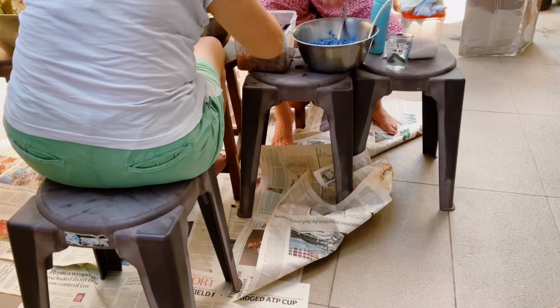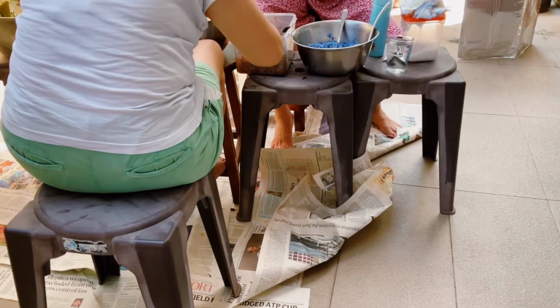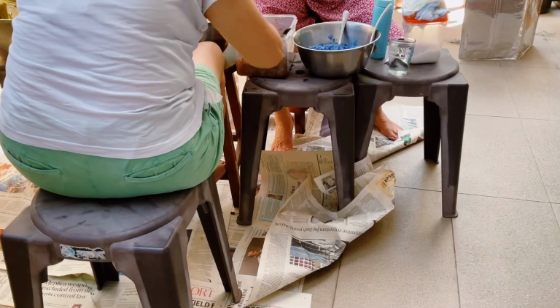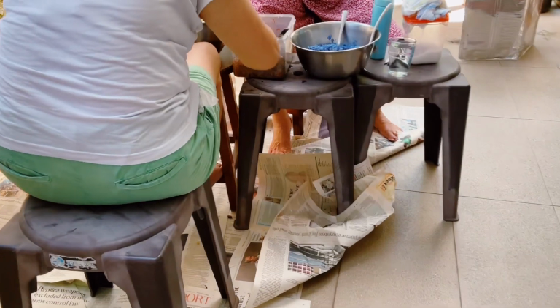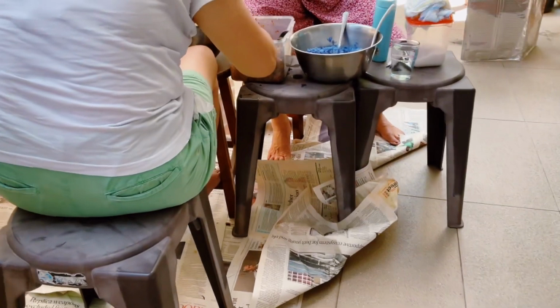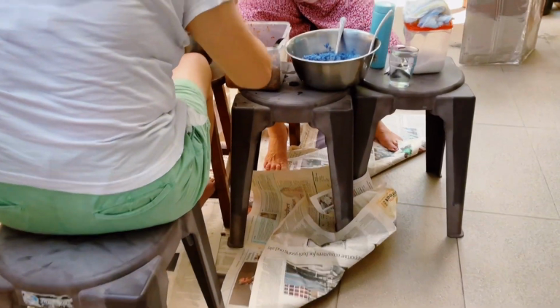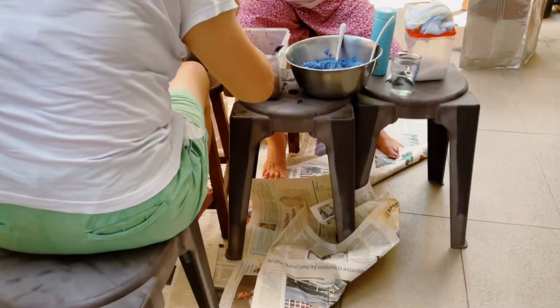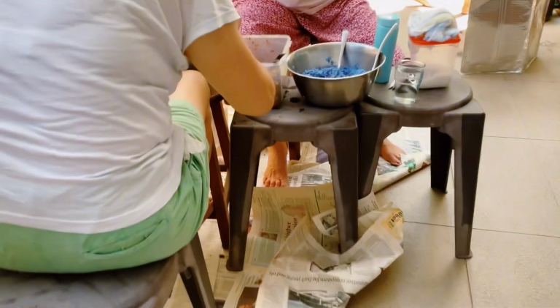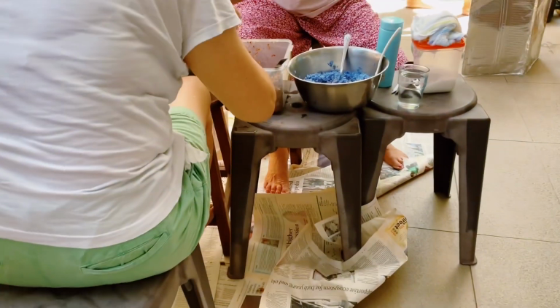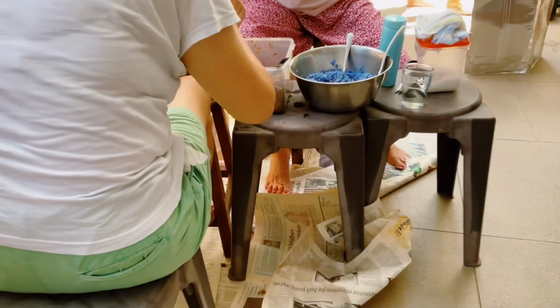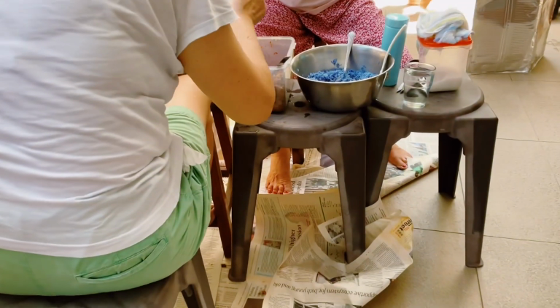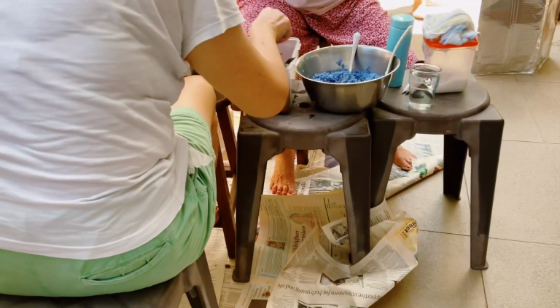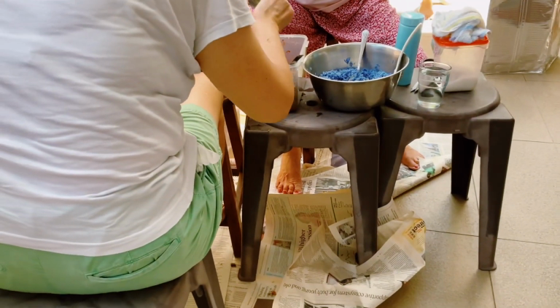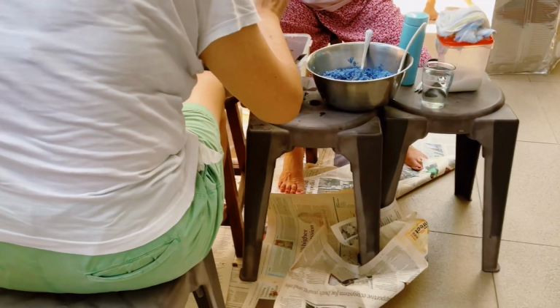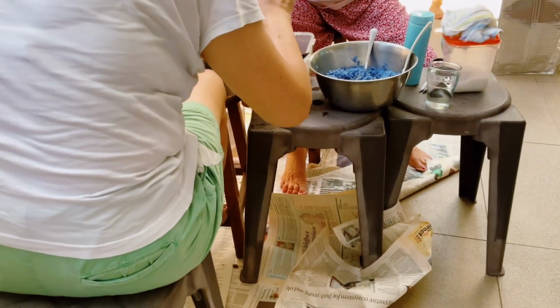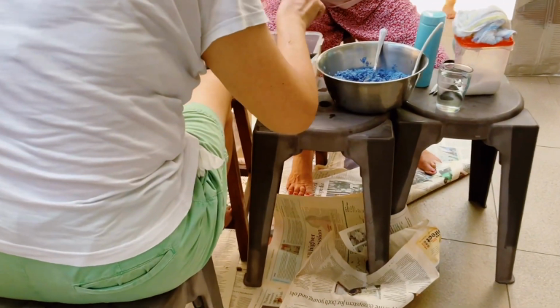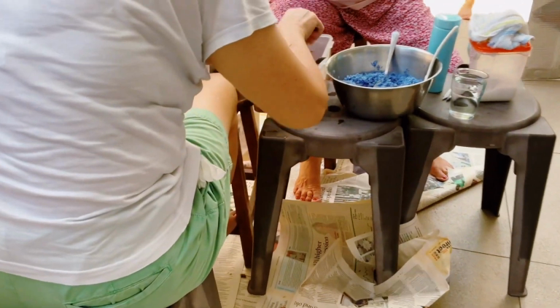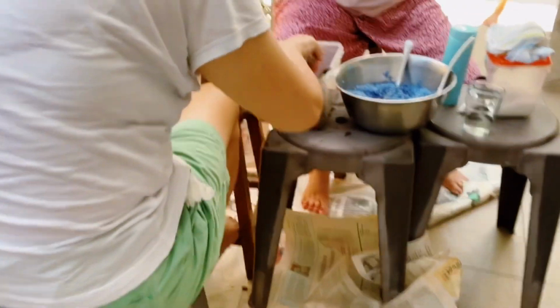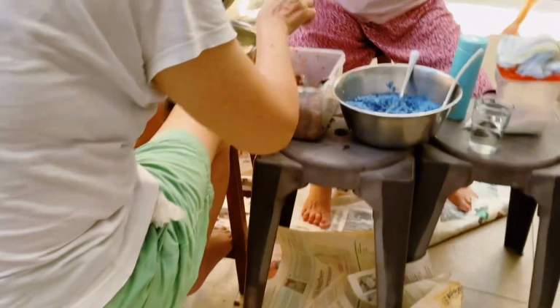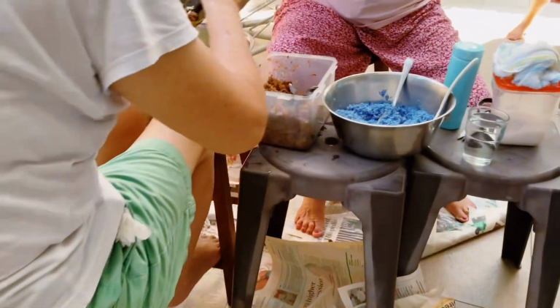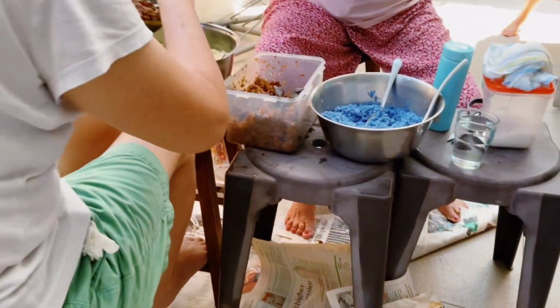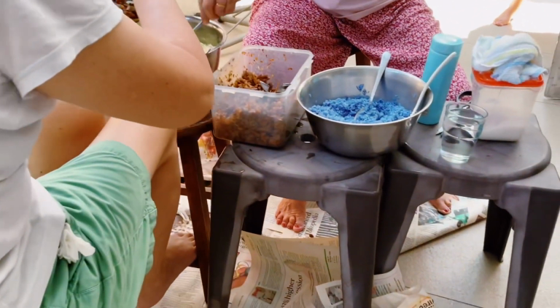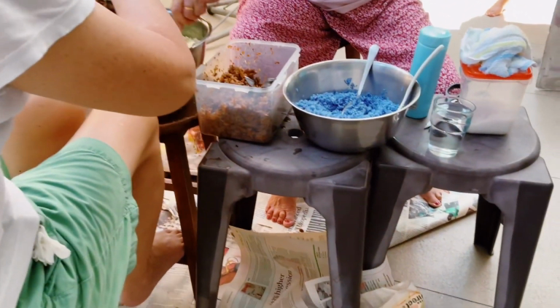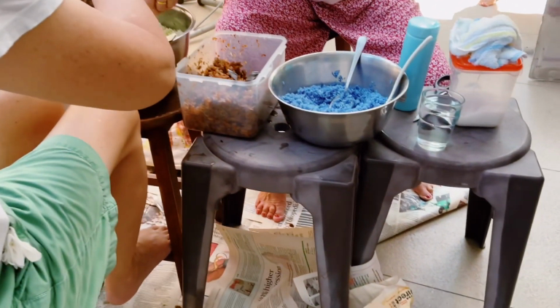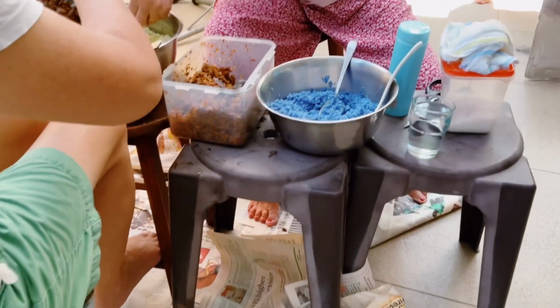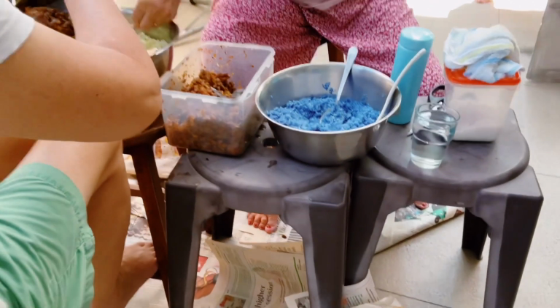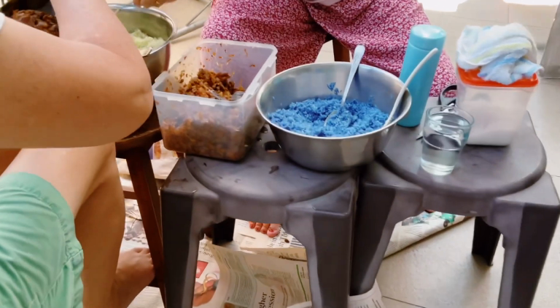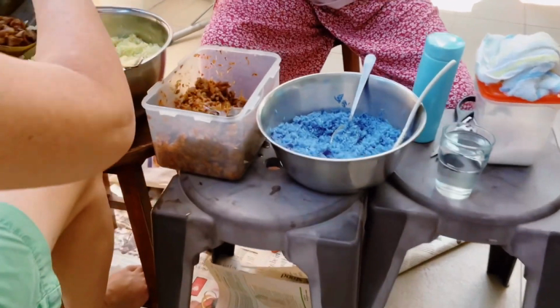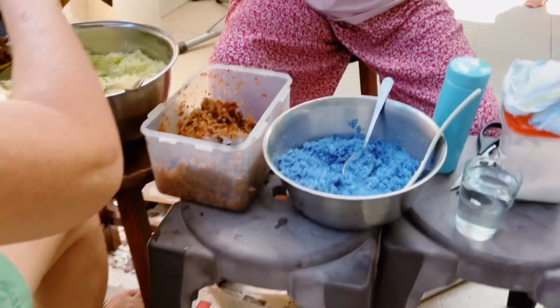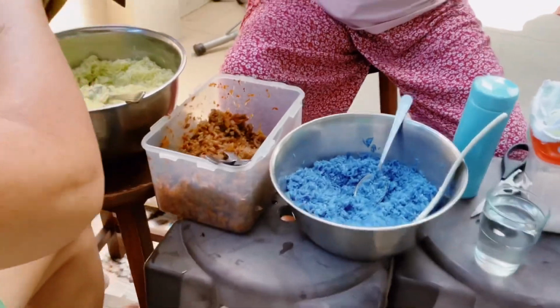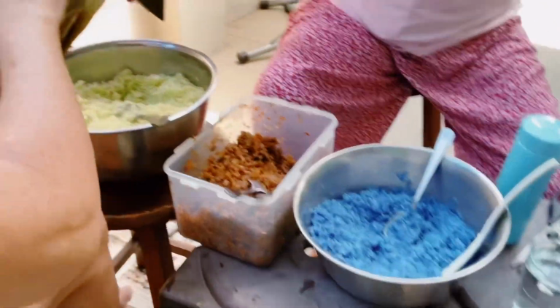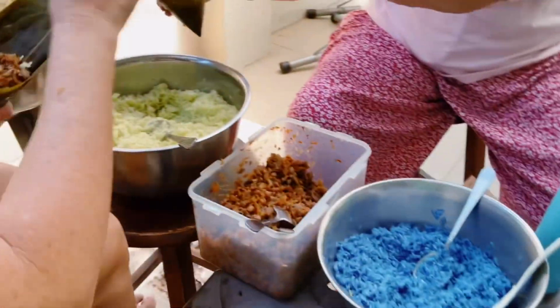Hello everyone! I'm Lil Sunshine, how are you? Today I'll be filming a video about making Nyonya Zhang.